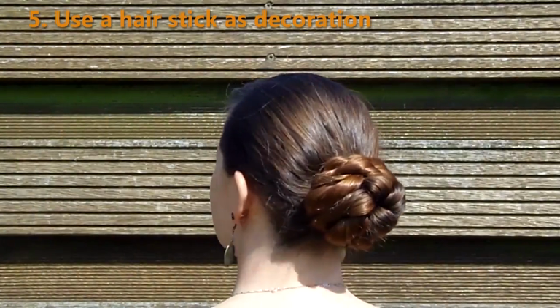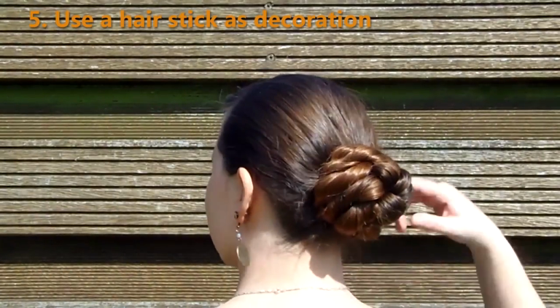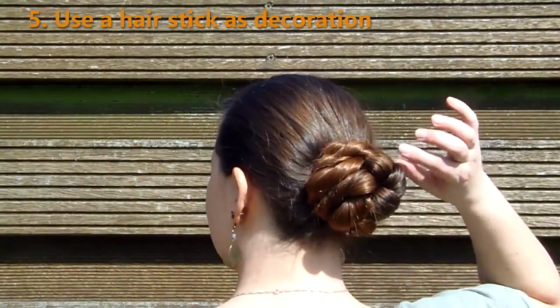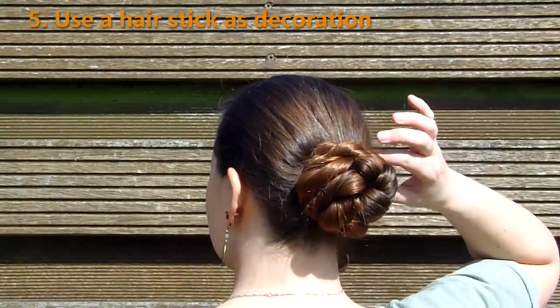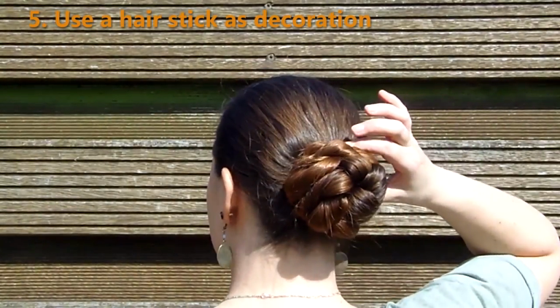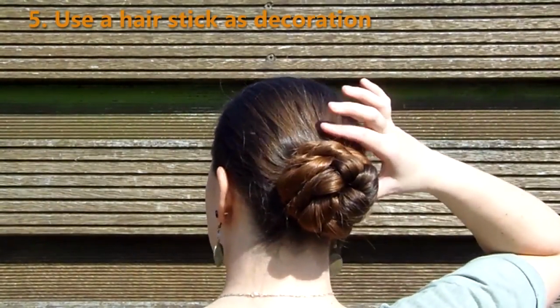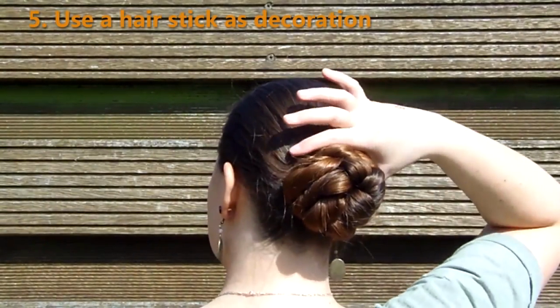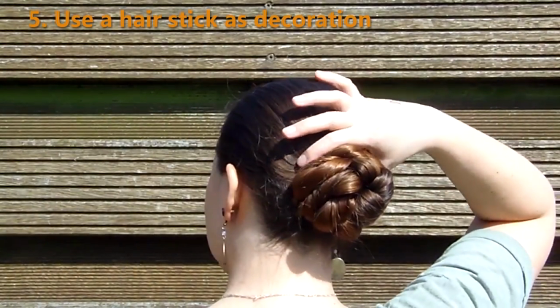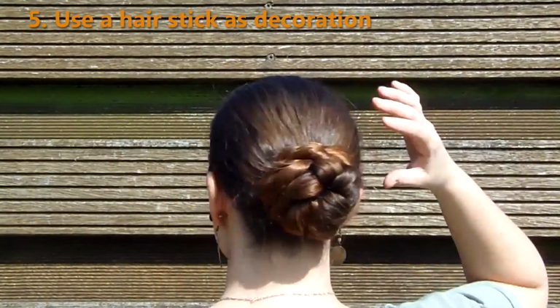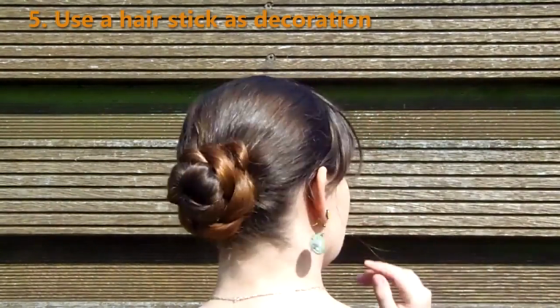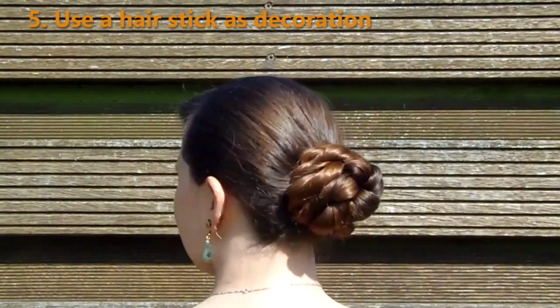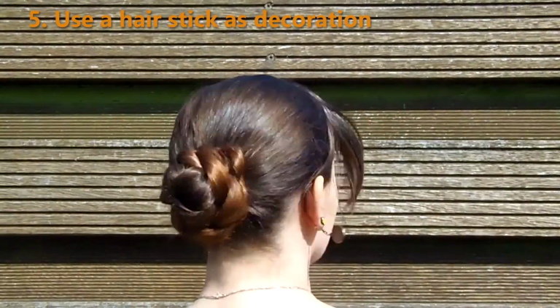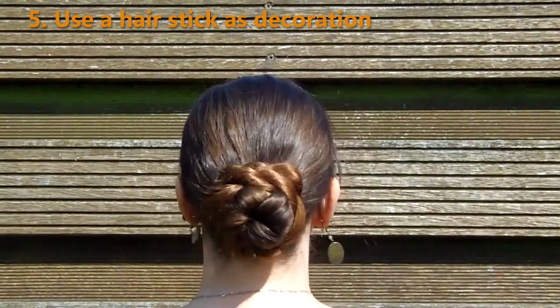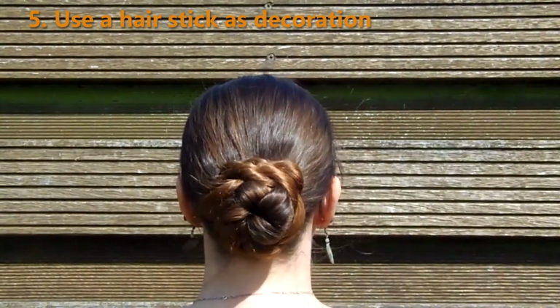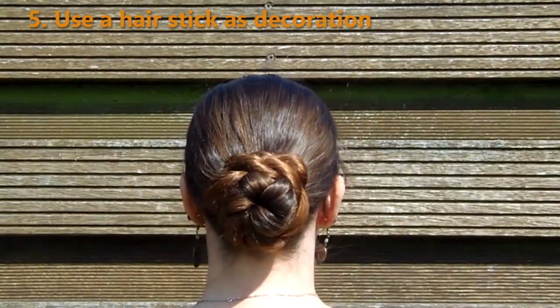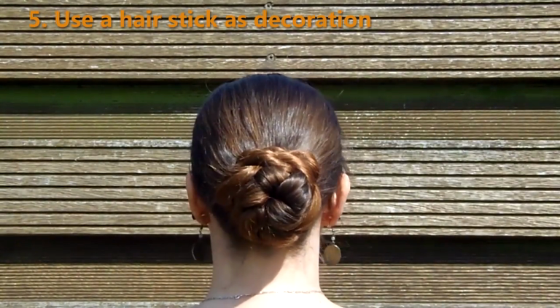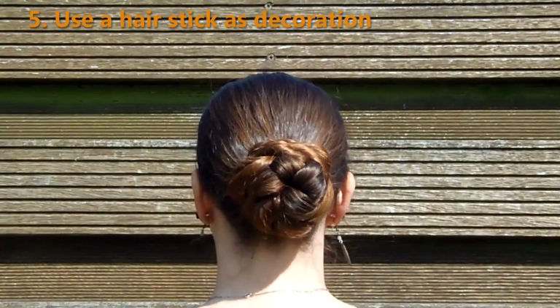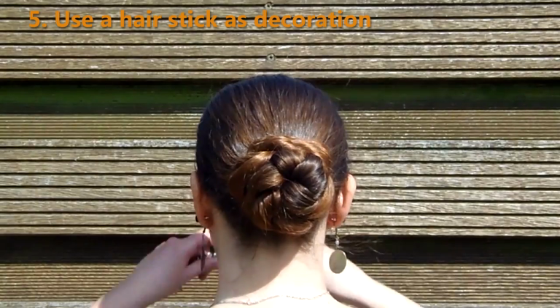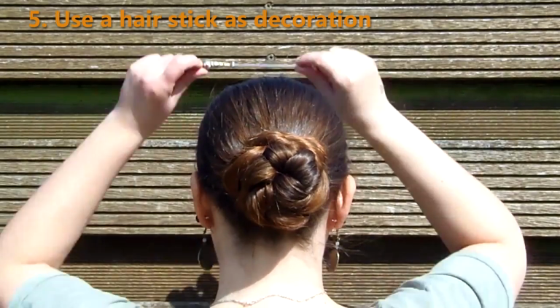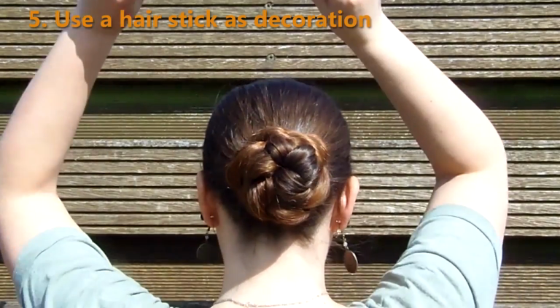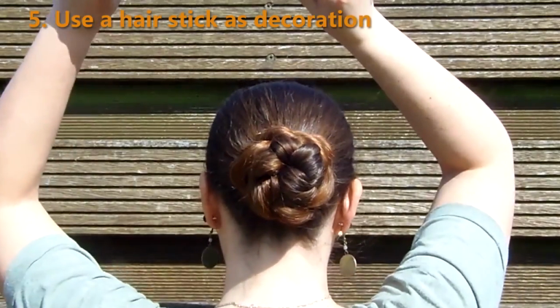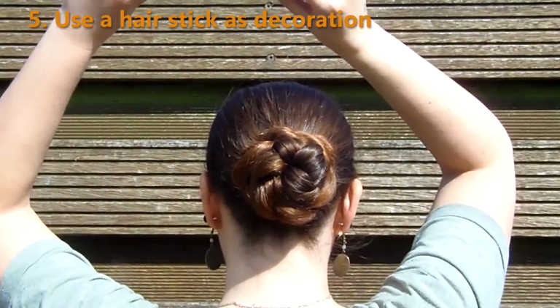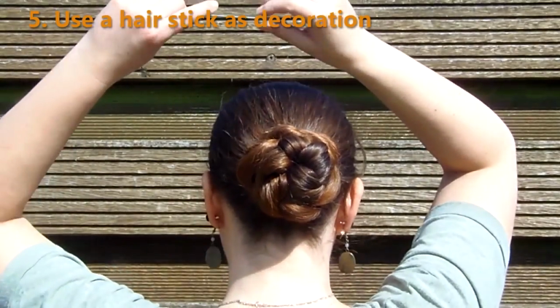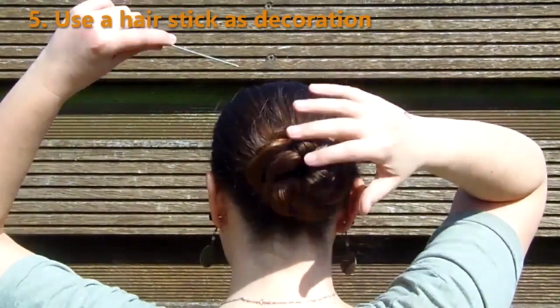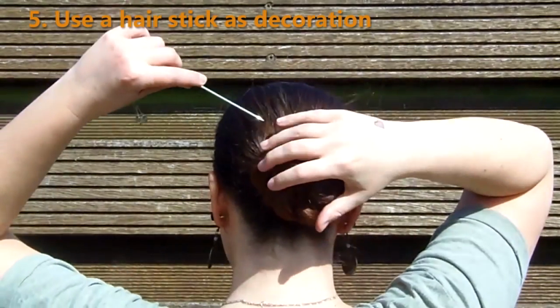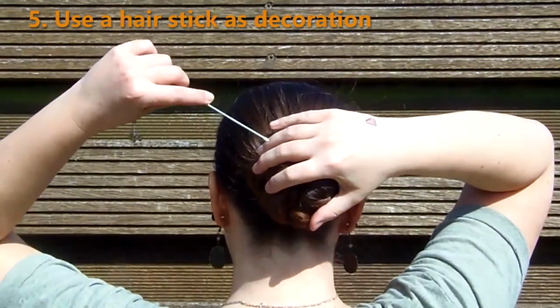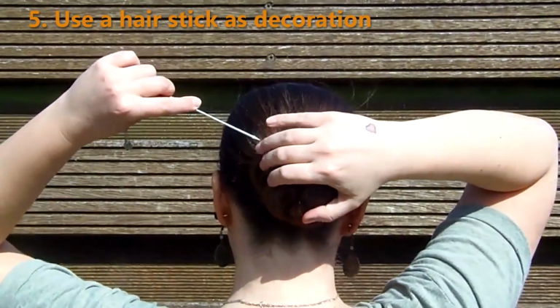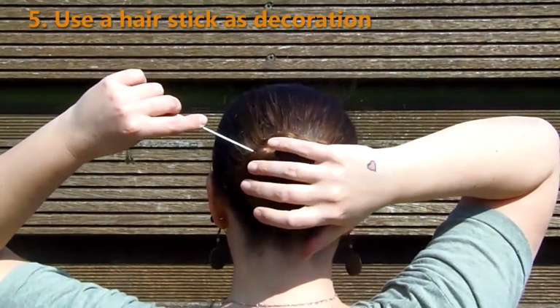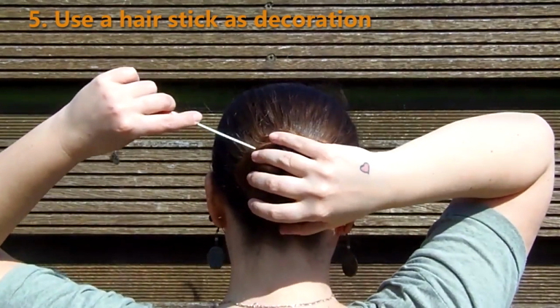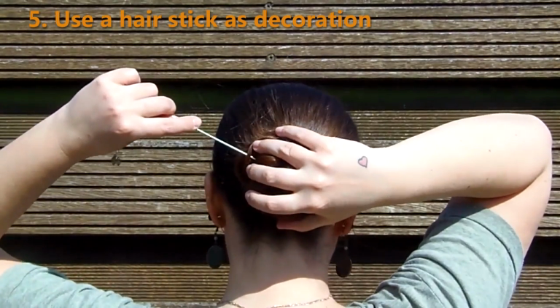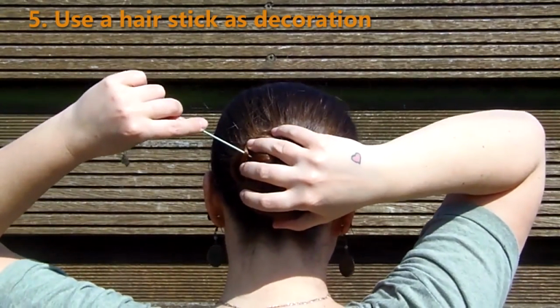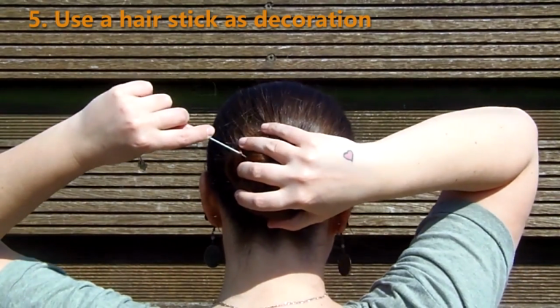Of course, it's also possible to secure your updo with hair pins for example and then just use a hair stick as decoration.